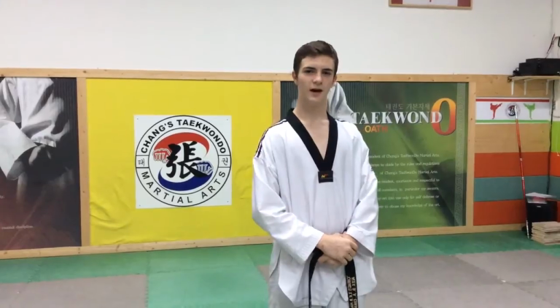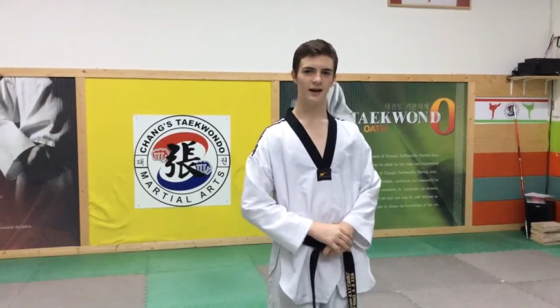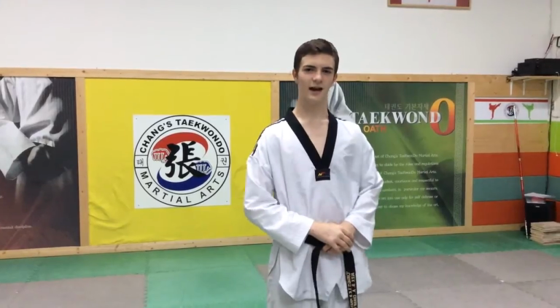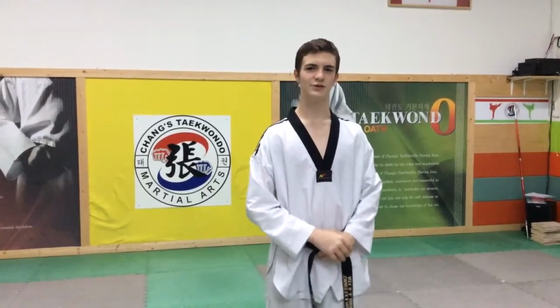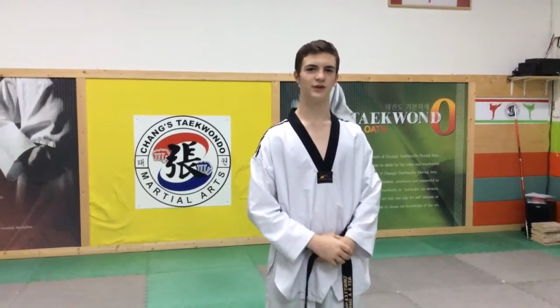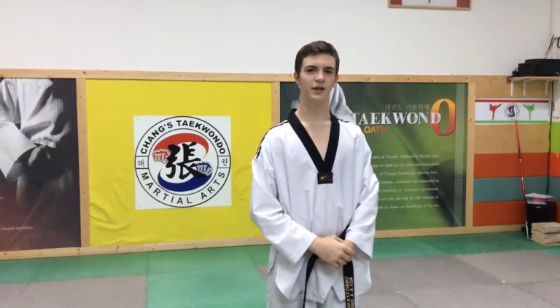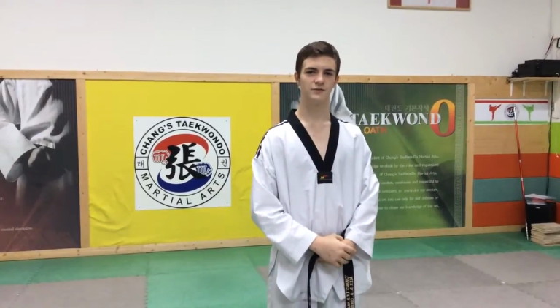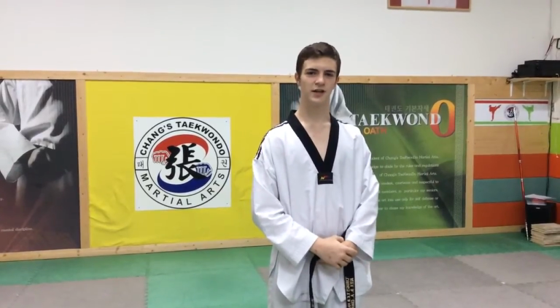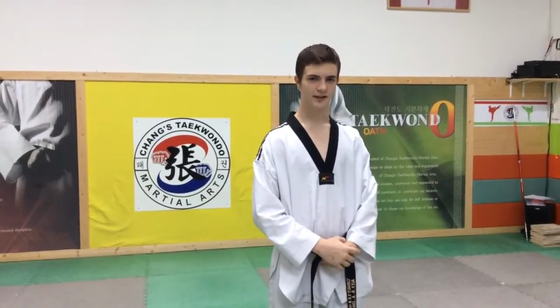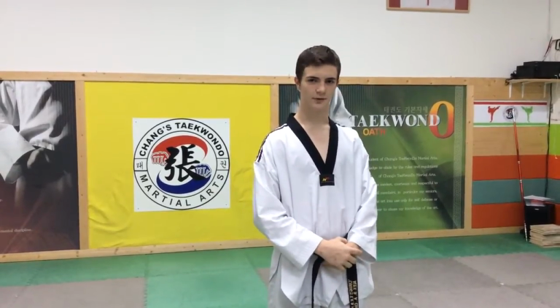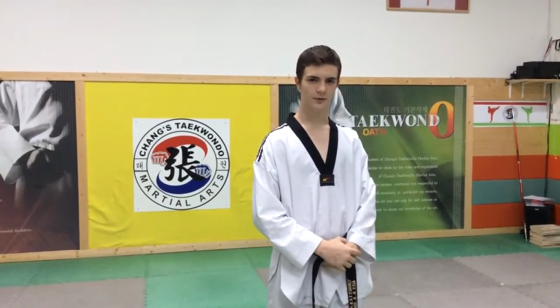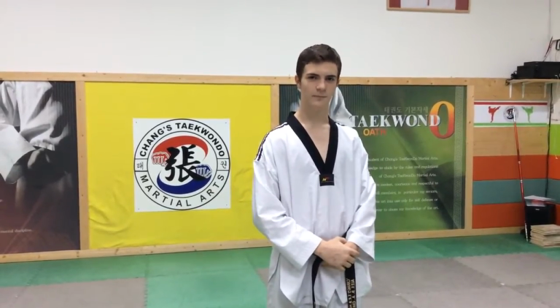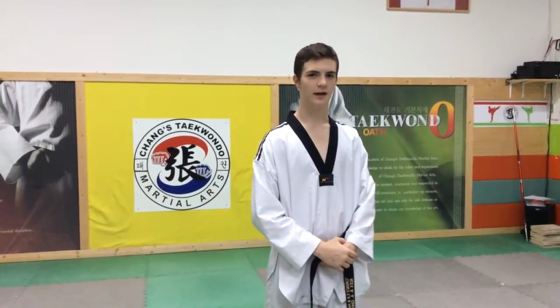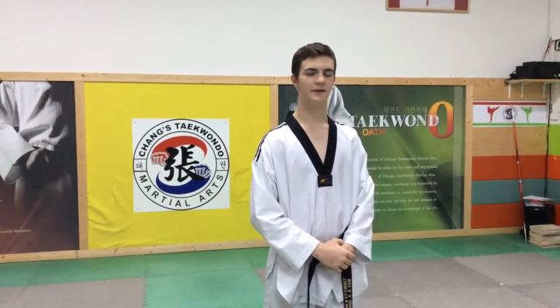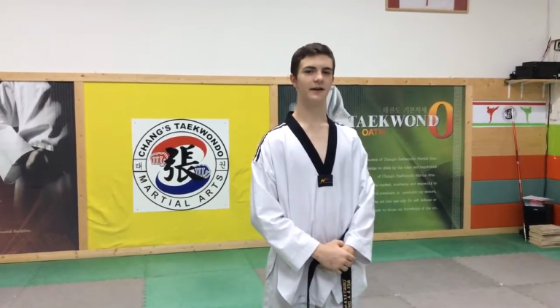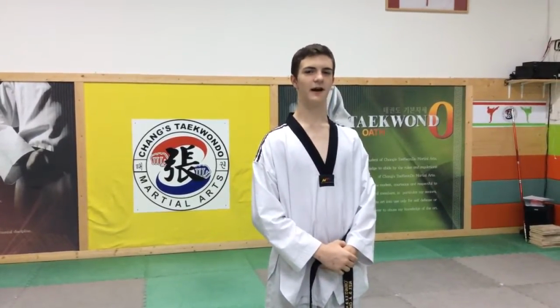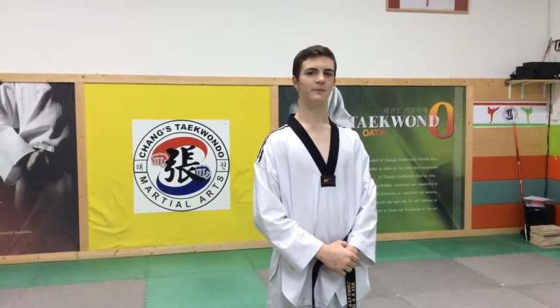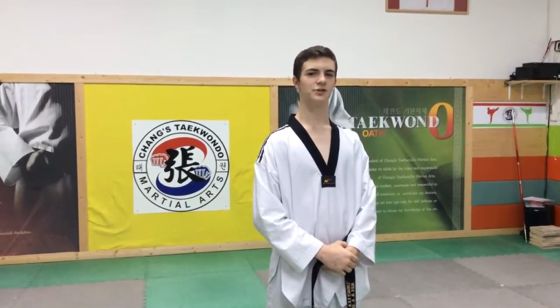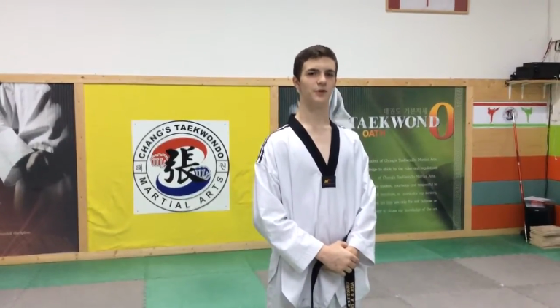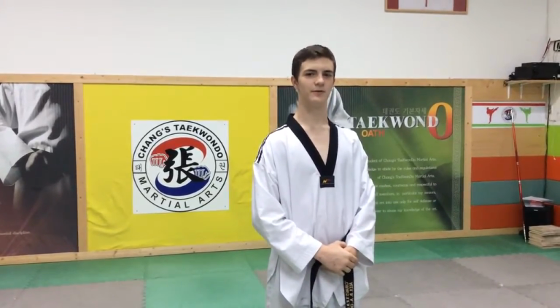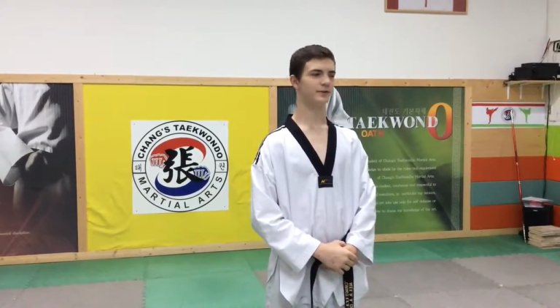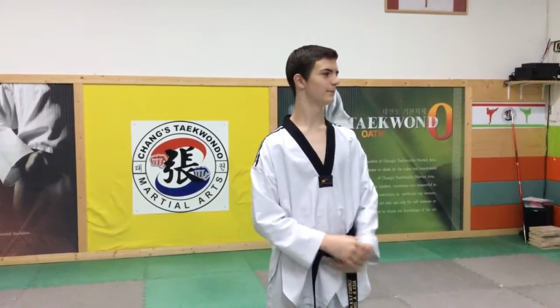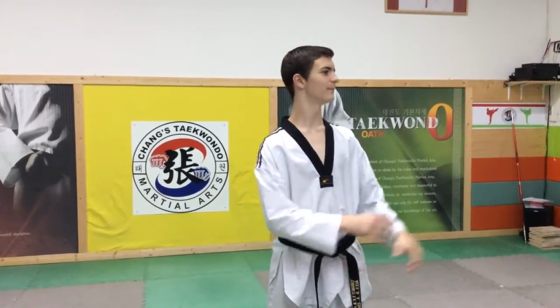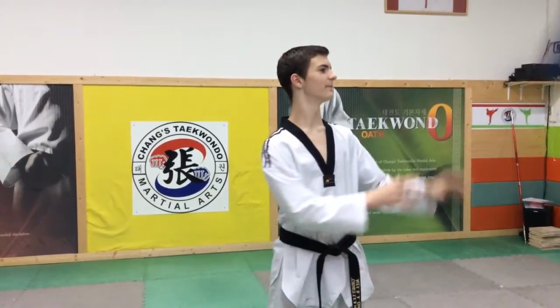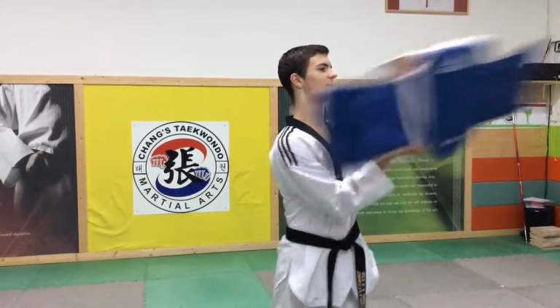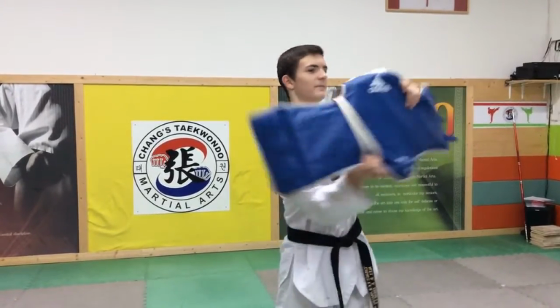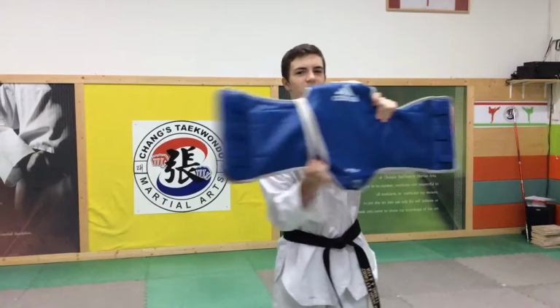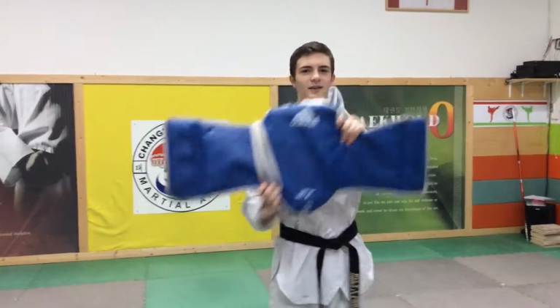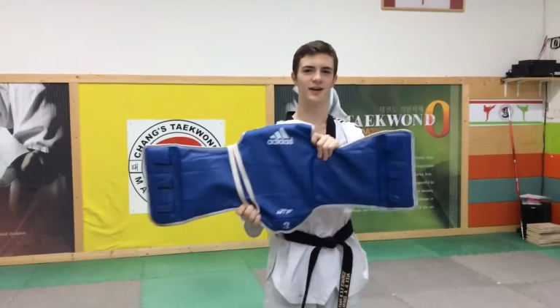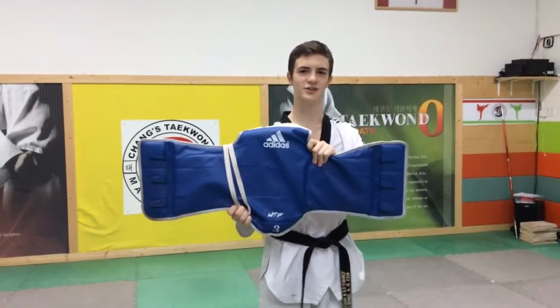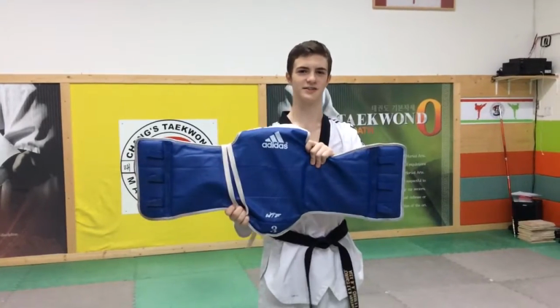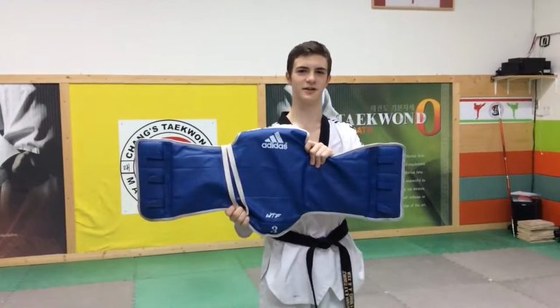Hi, I'm instructor Alex with Chang's Taekwondo and today I'm going to show you how to tie your chest guard.